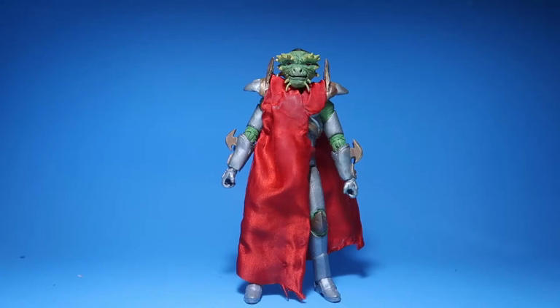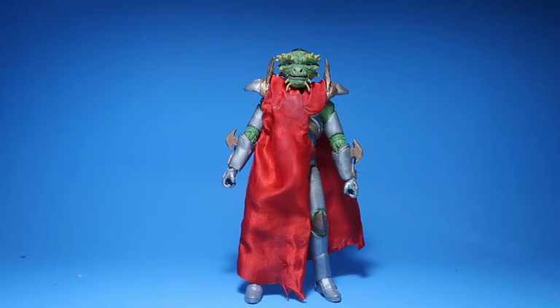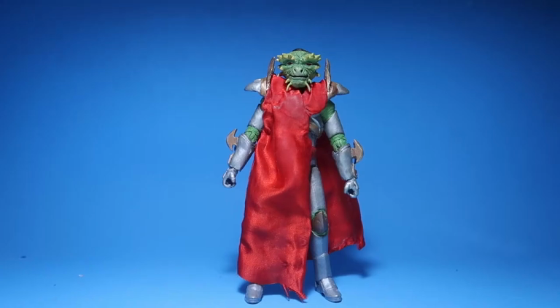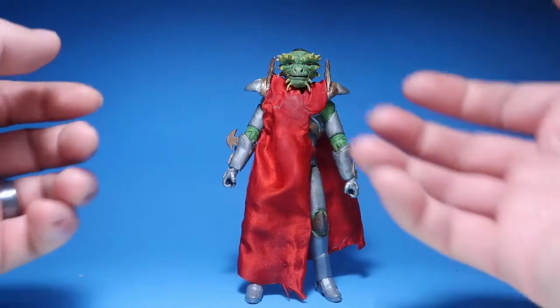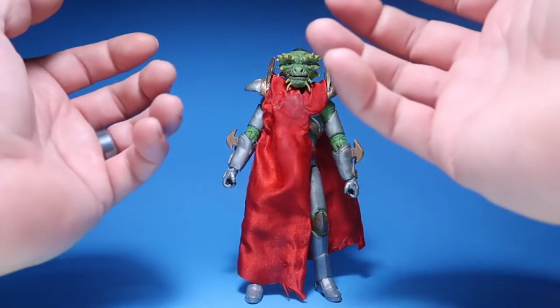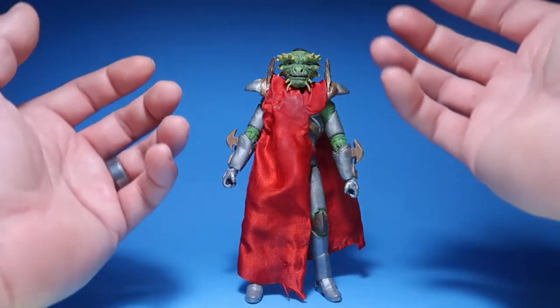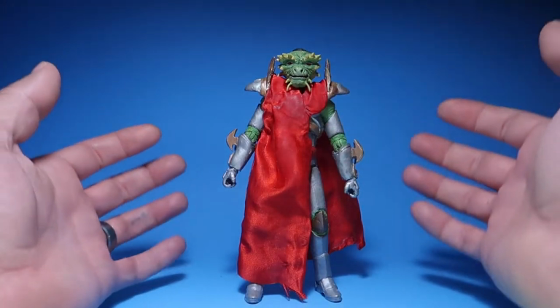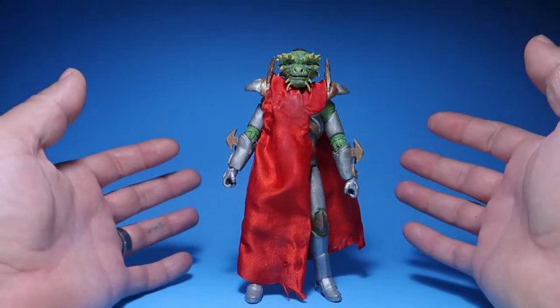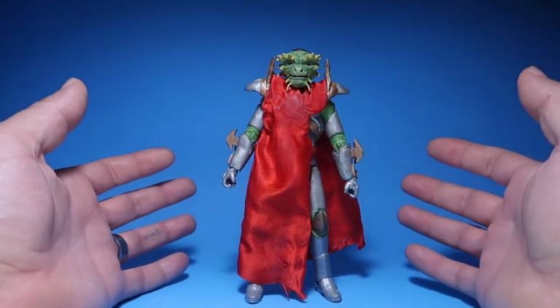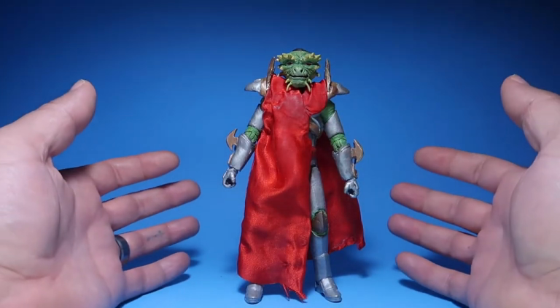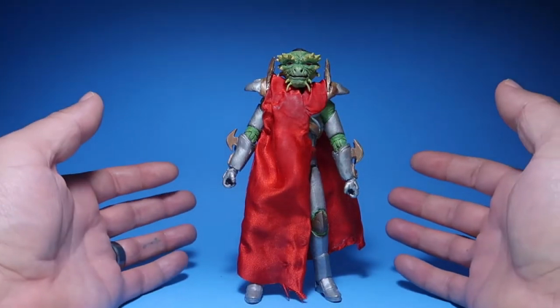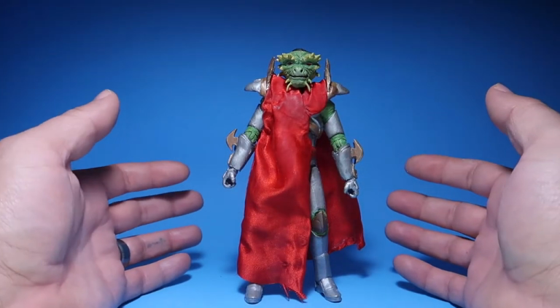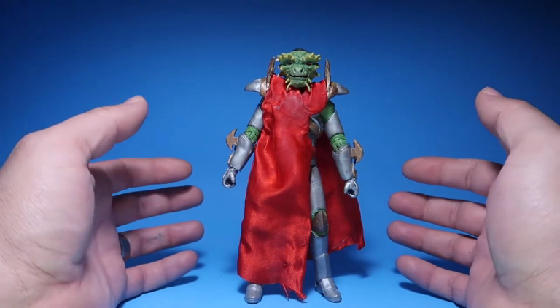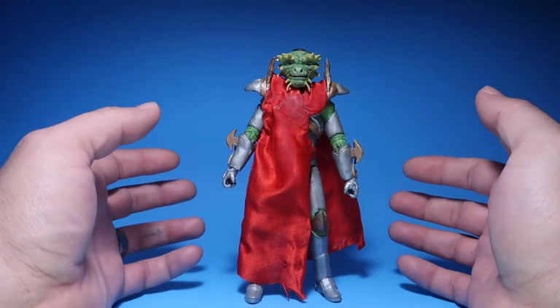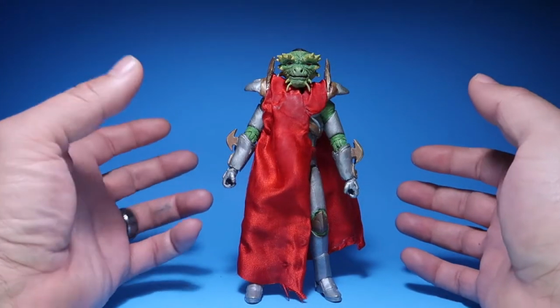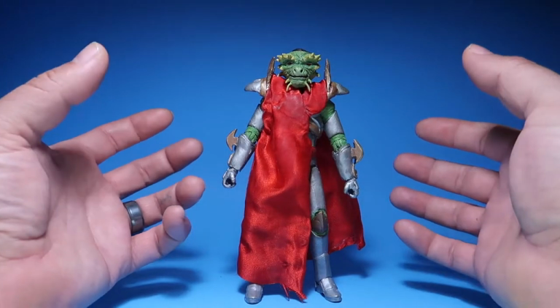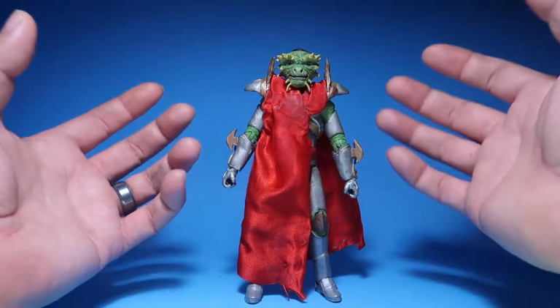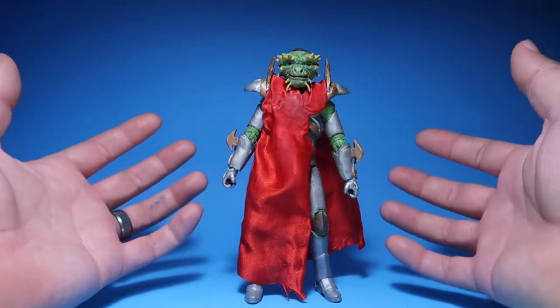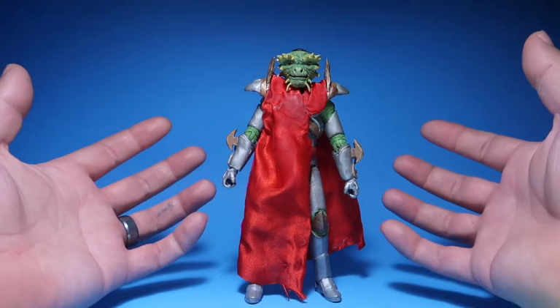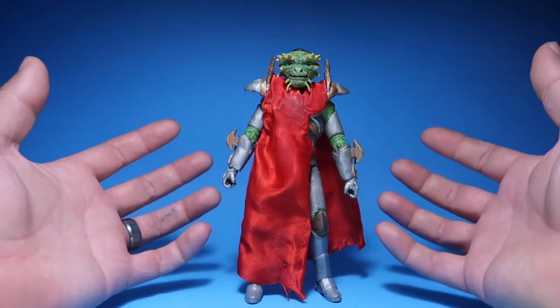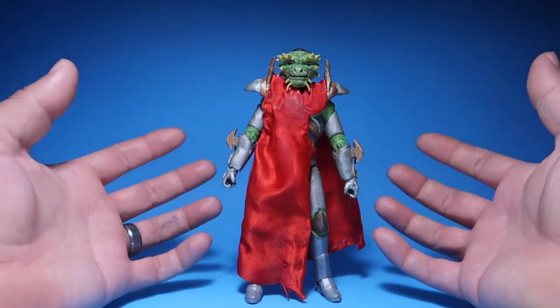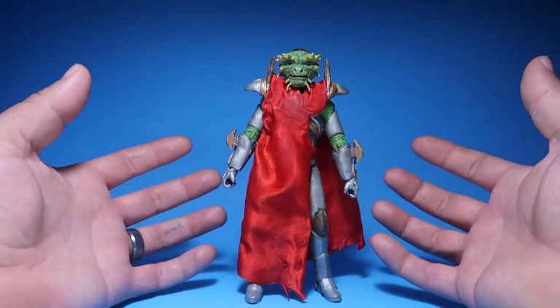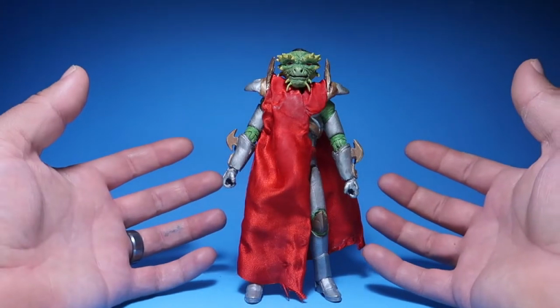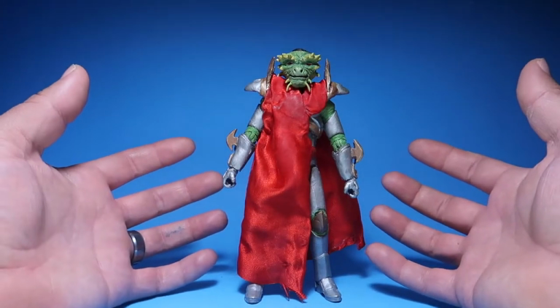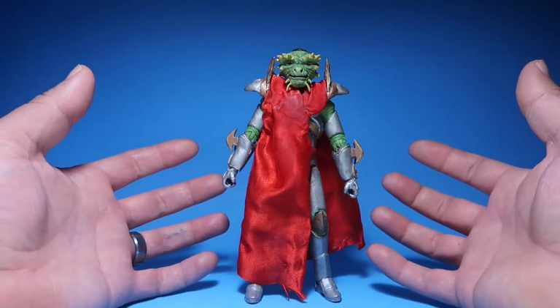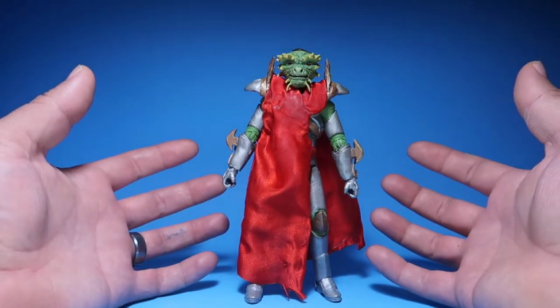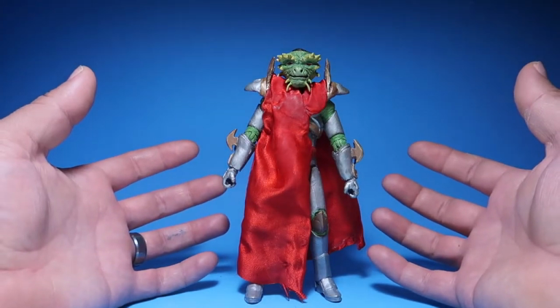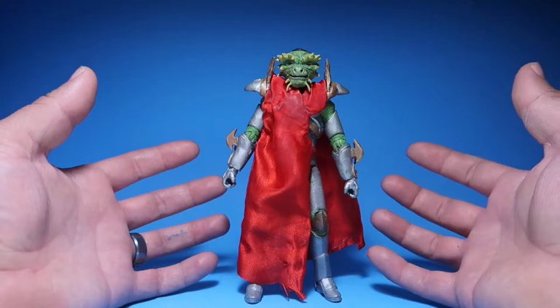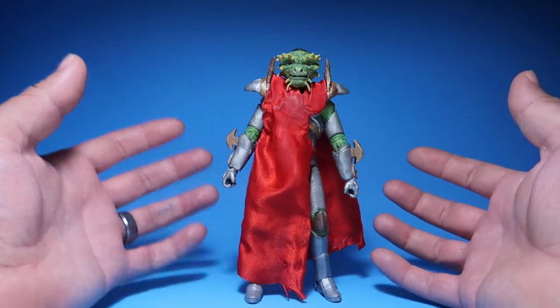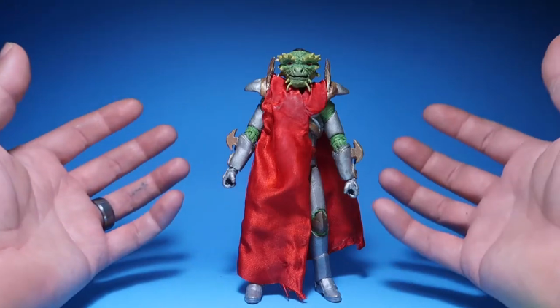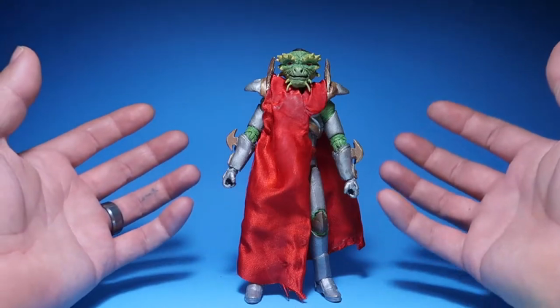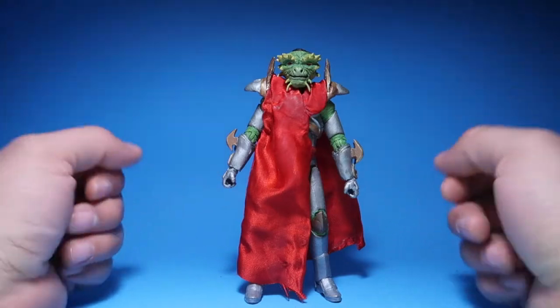Hey guys, welcome to another episode of Recreating. So today we have another custom review. Stay tuned.